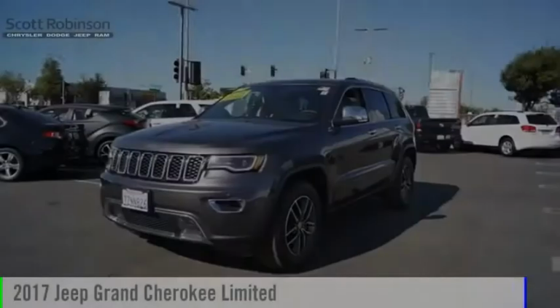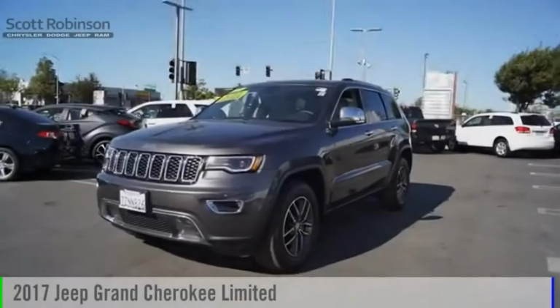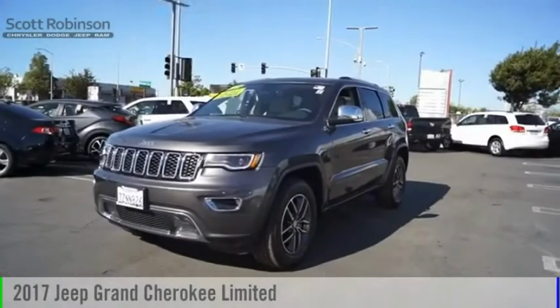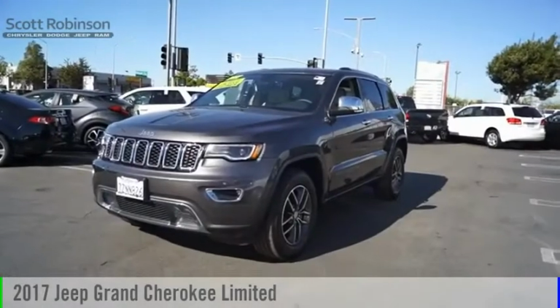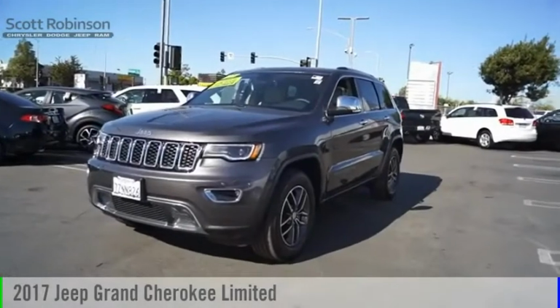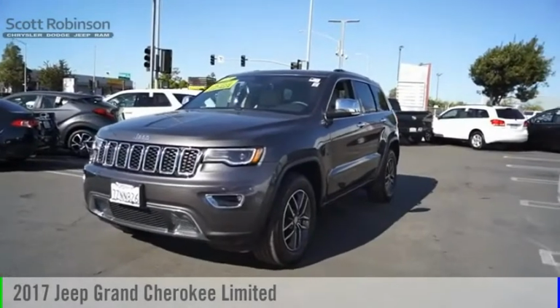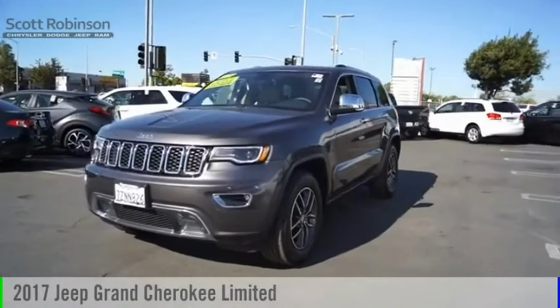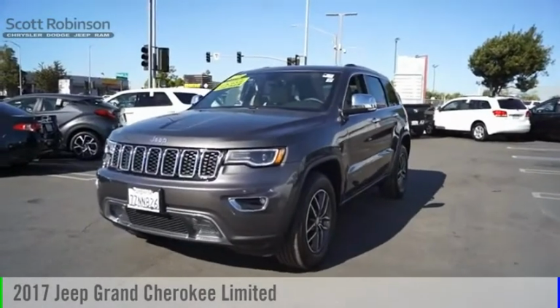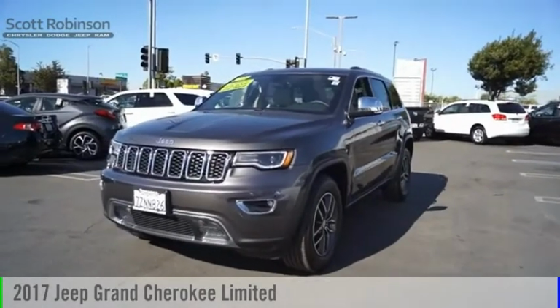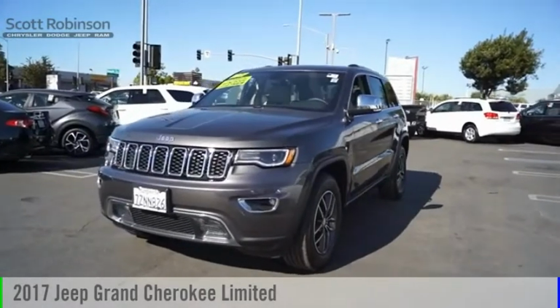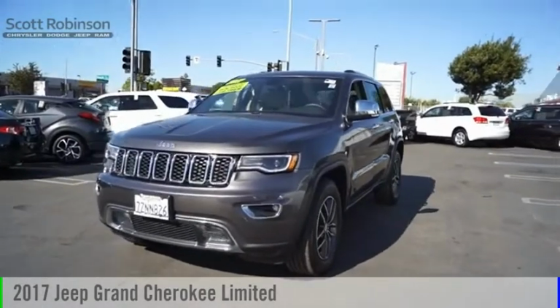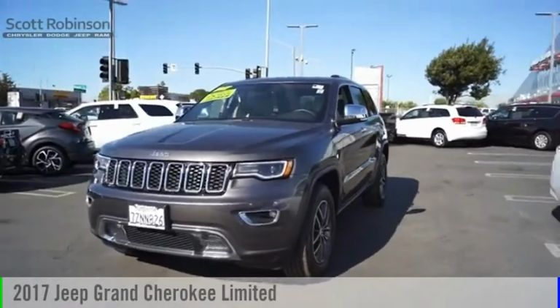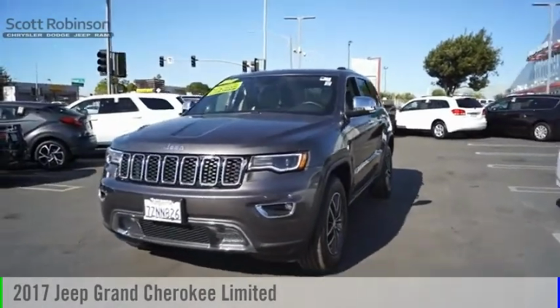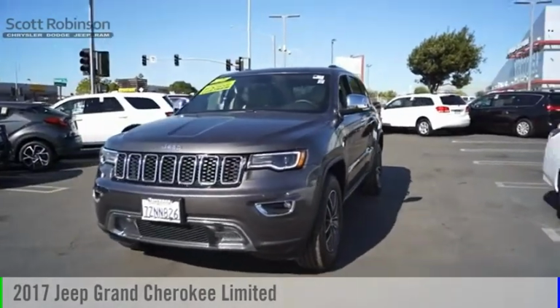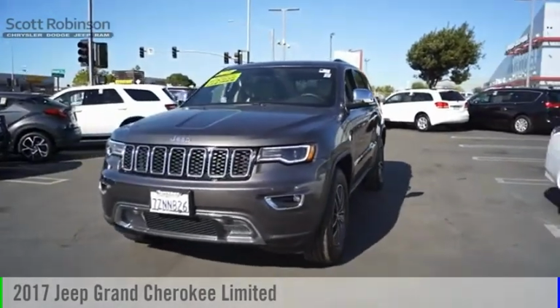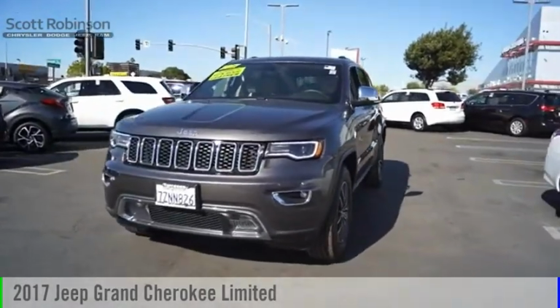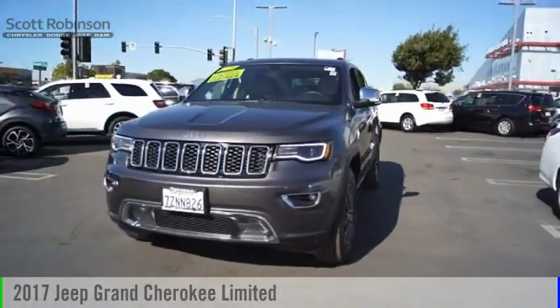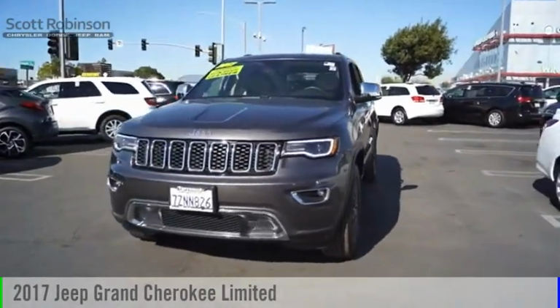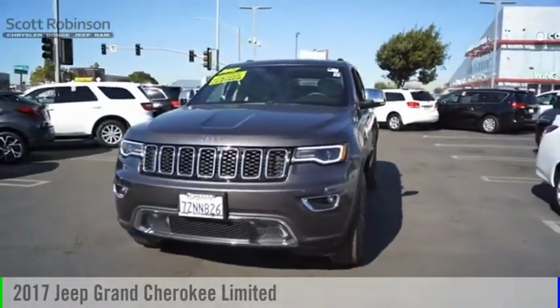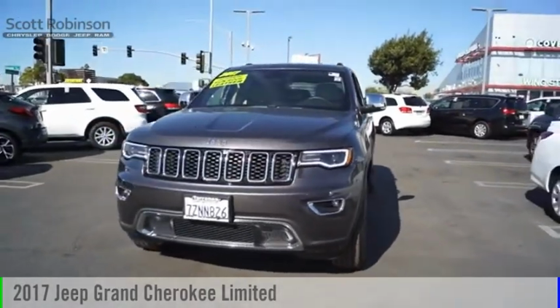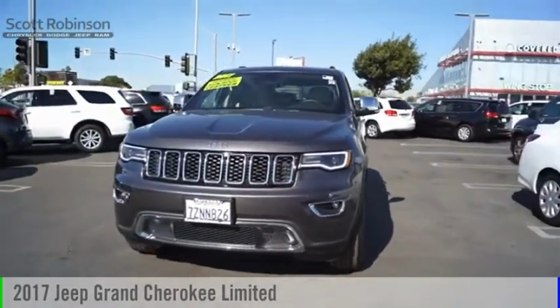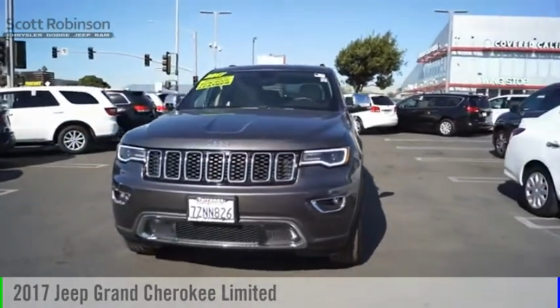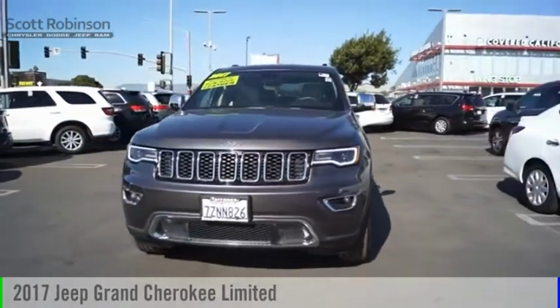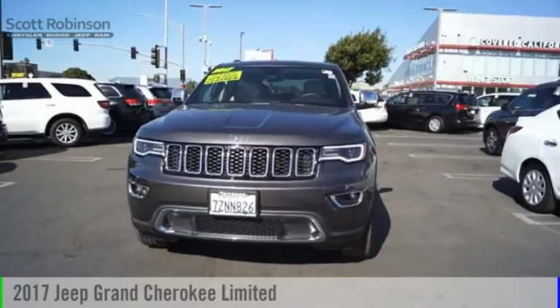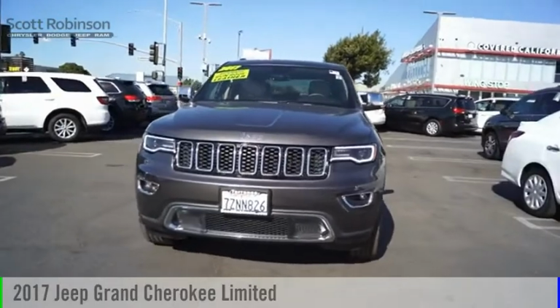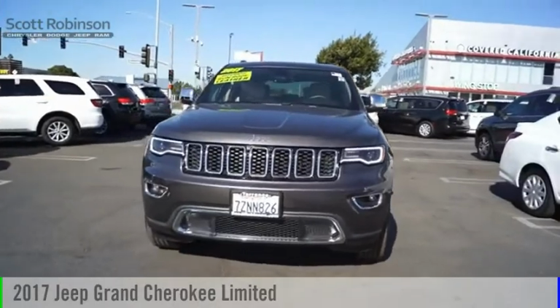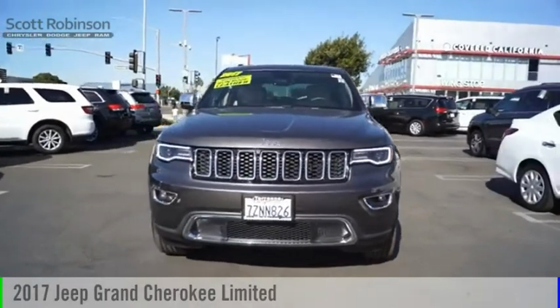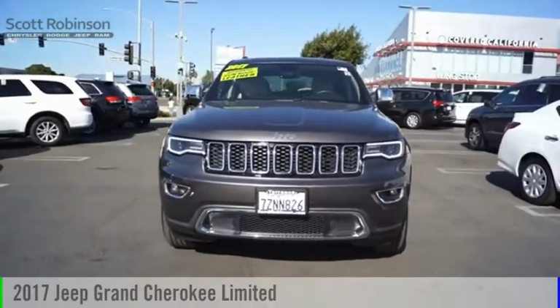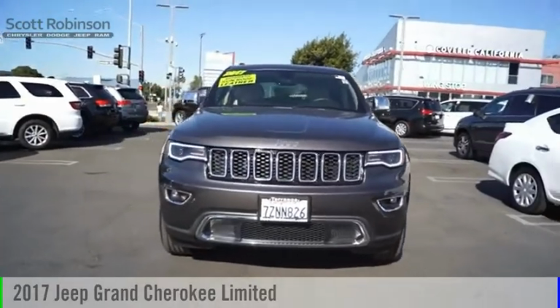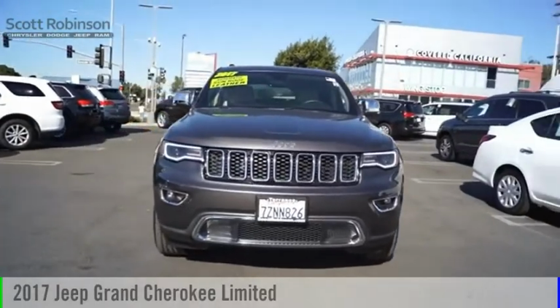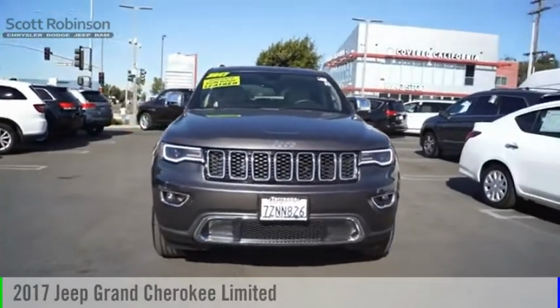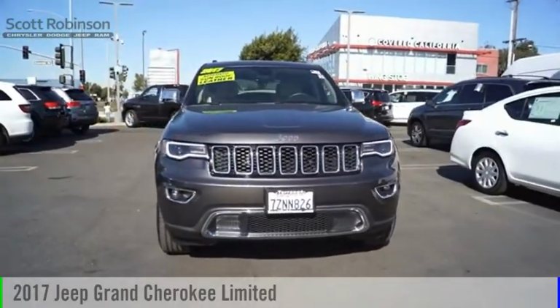Looking for the right vehicle? Check out the 2017 Grand Cherokee.